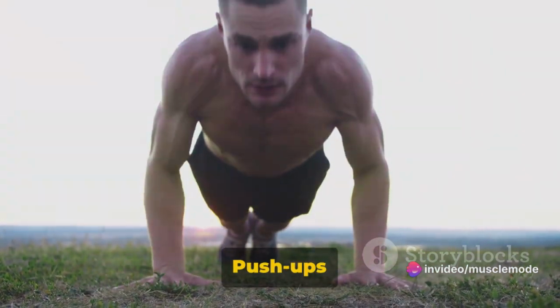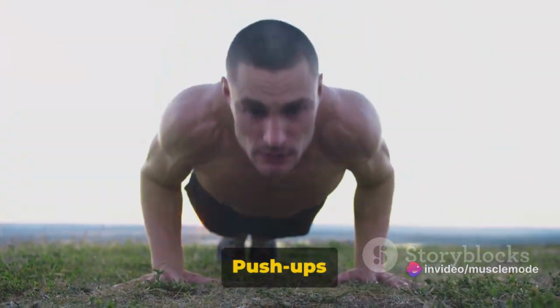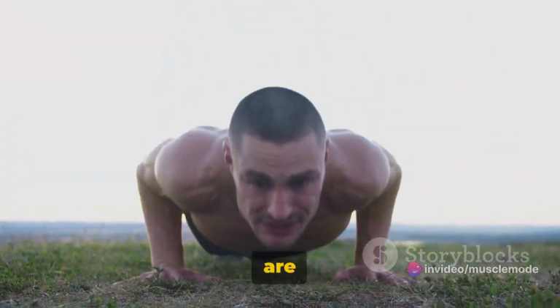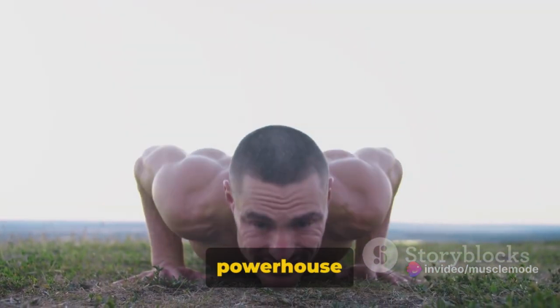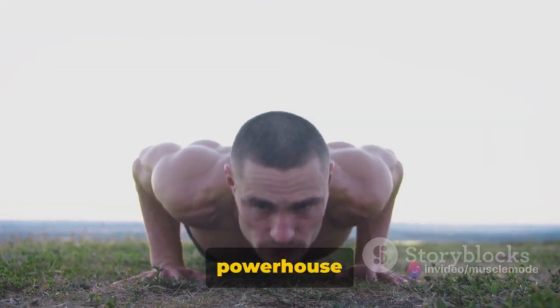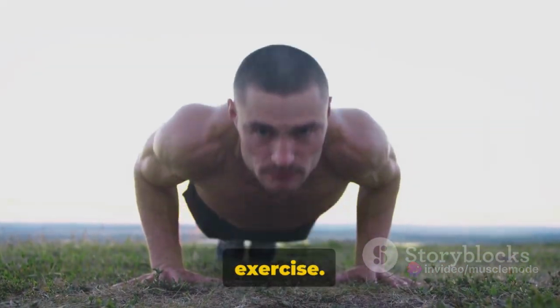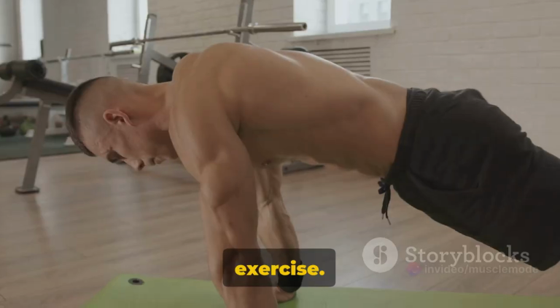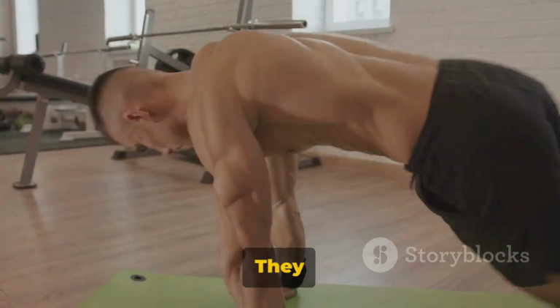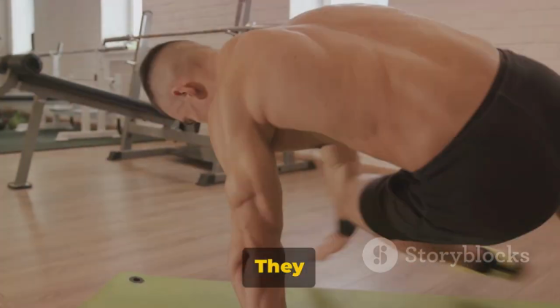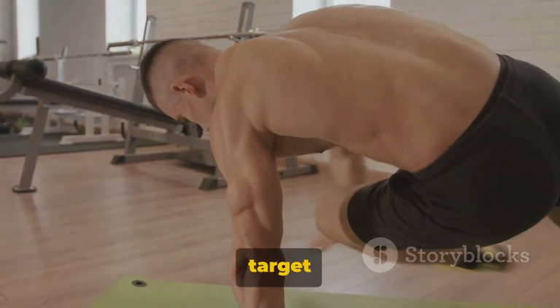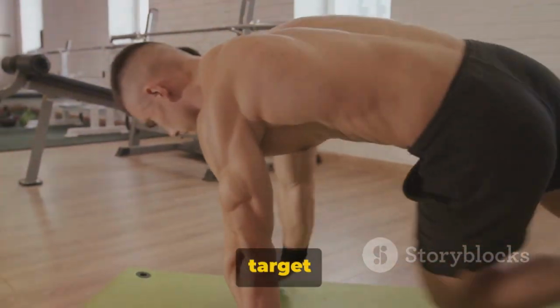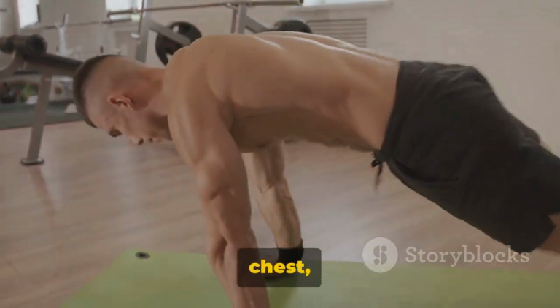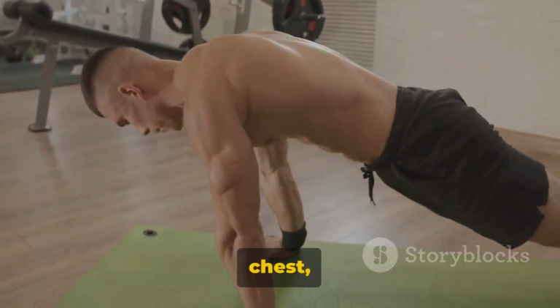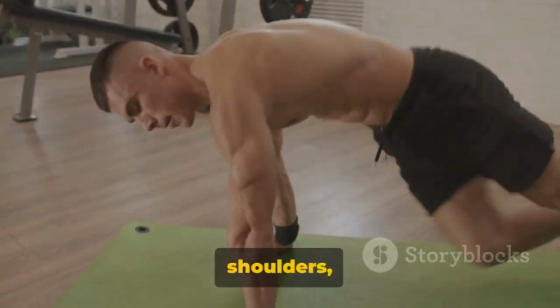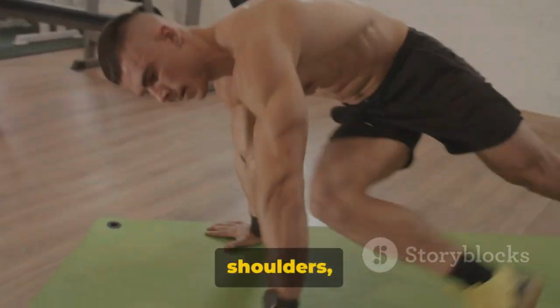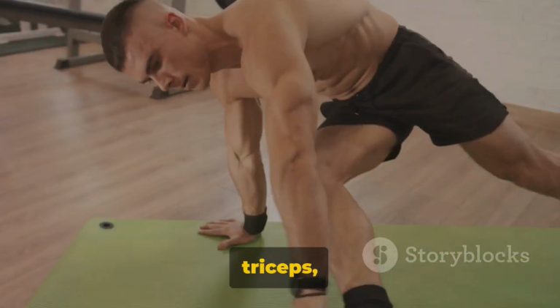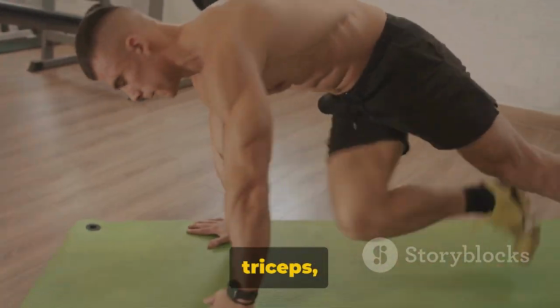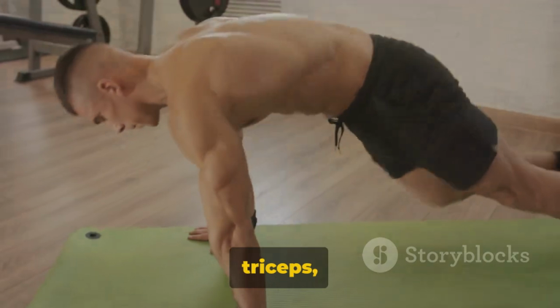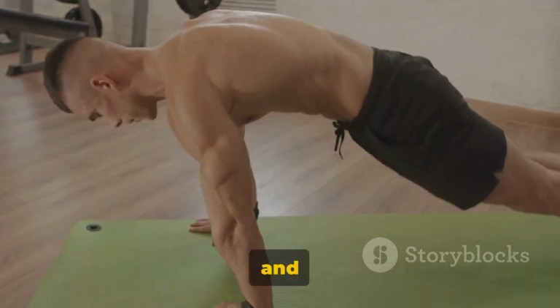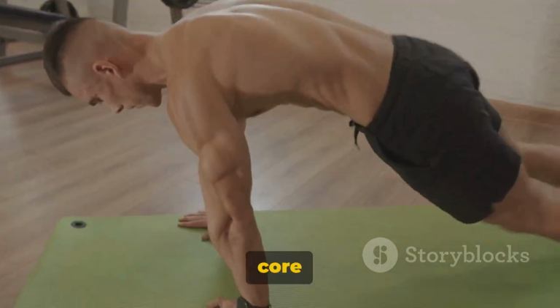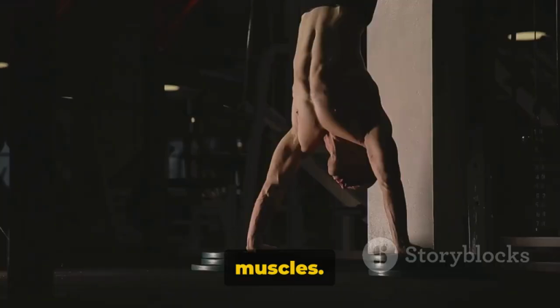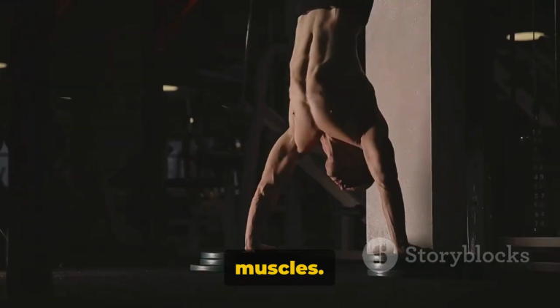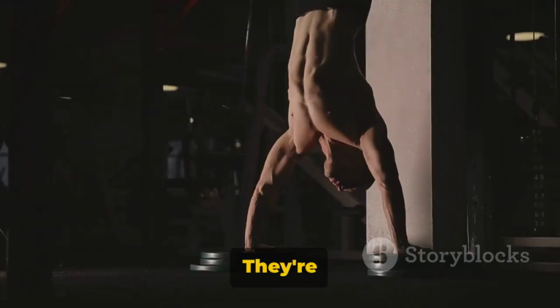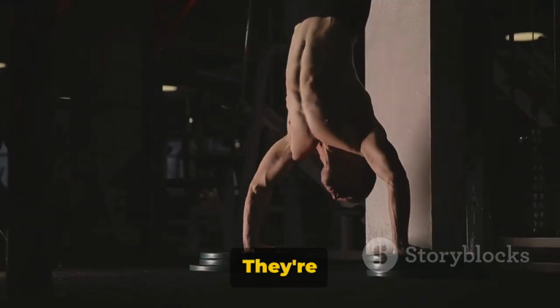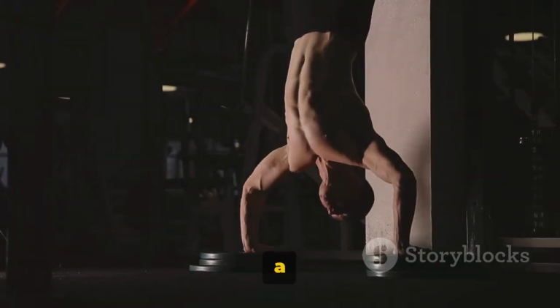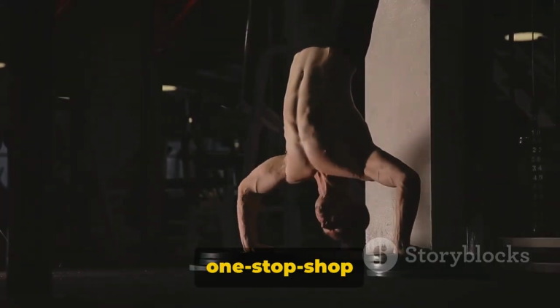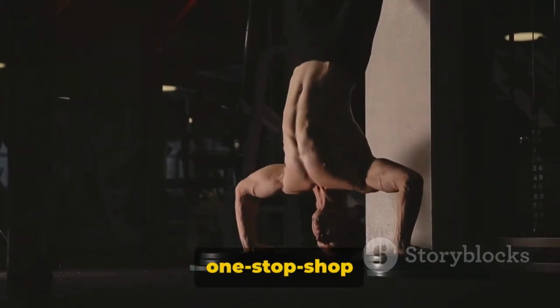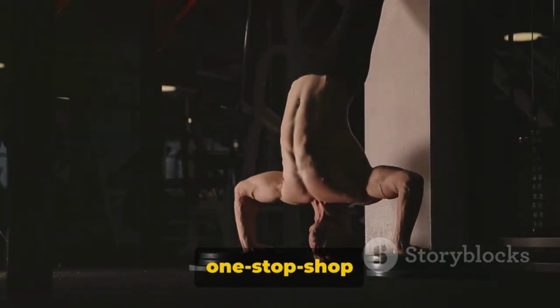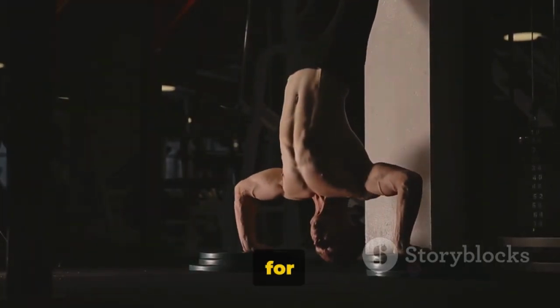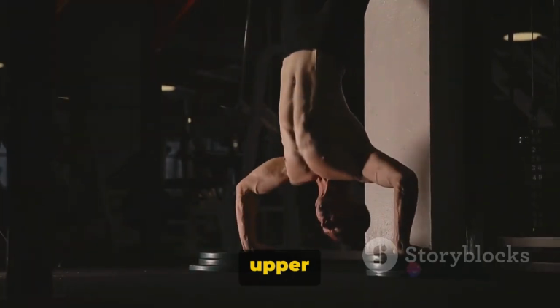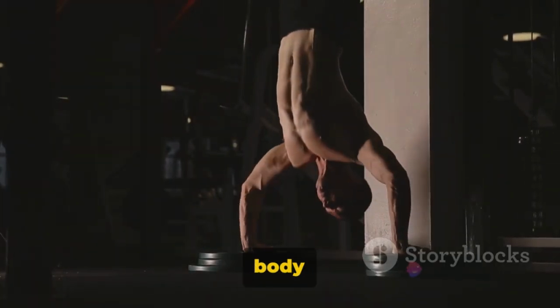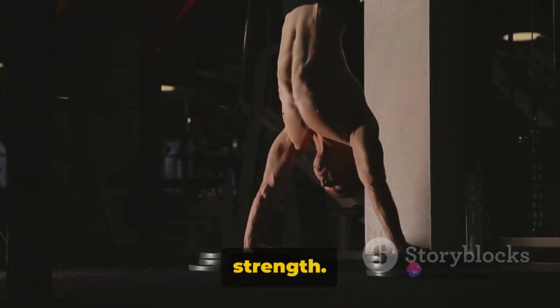Push-ups are a powerhouse exercise. They target your chest, shoulders, triceps, and core muscles. They're like a one-stop shop for upper body strength.